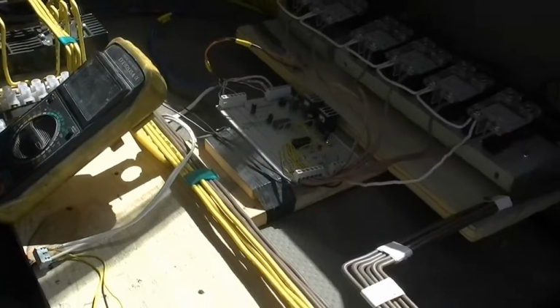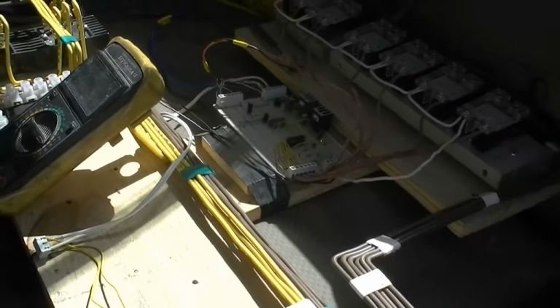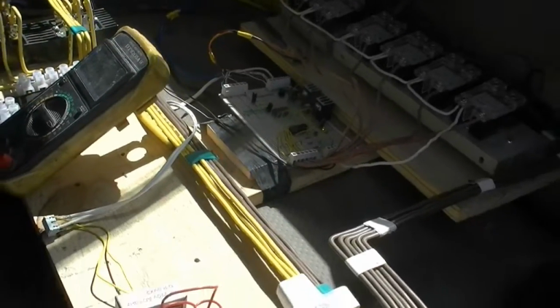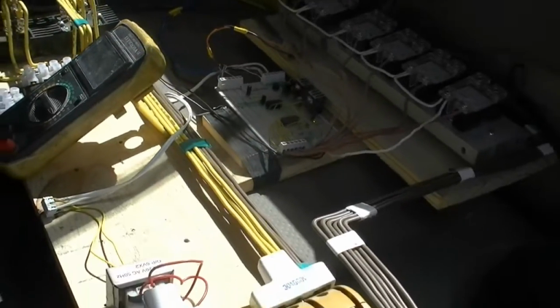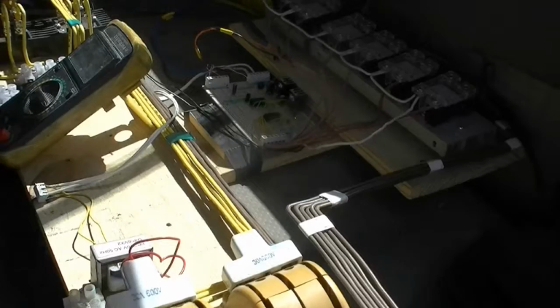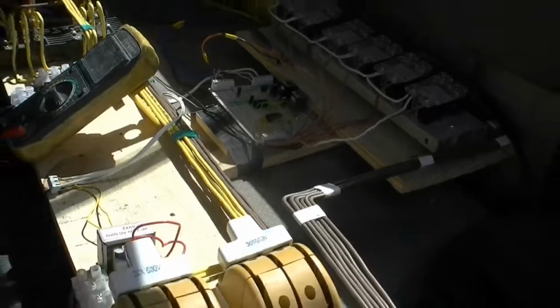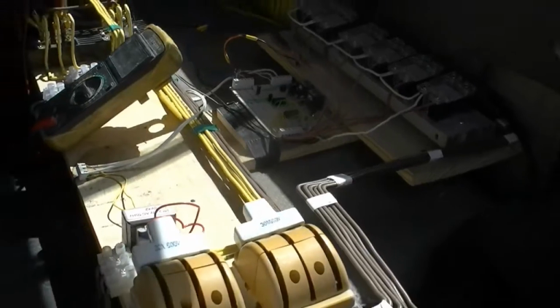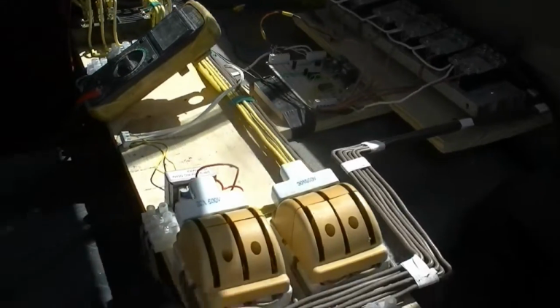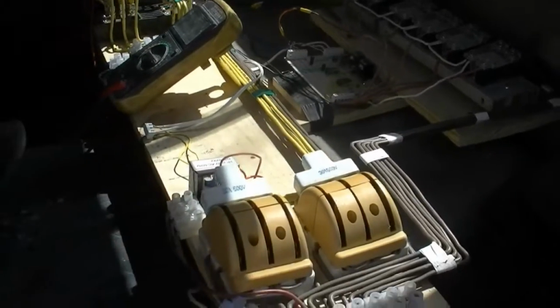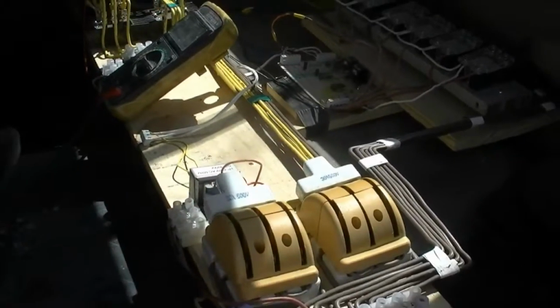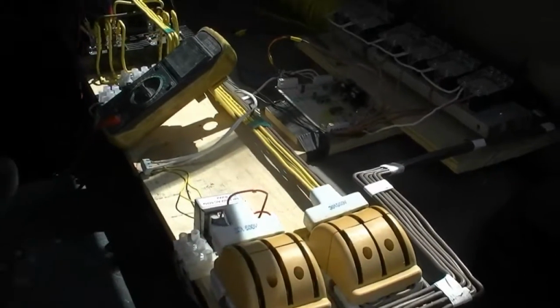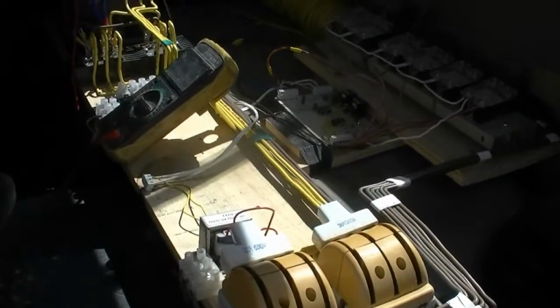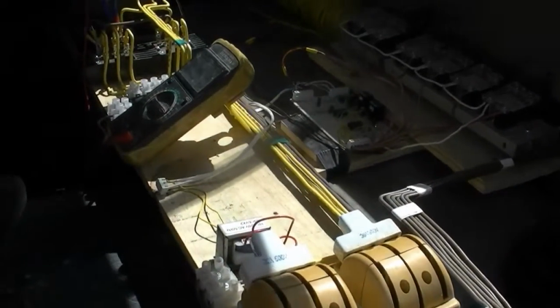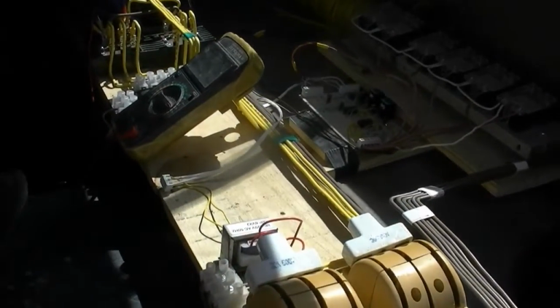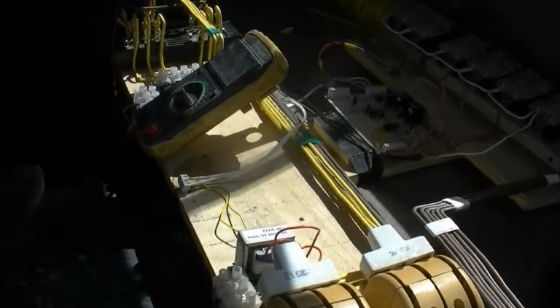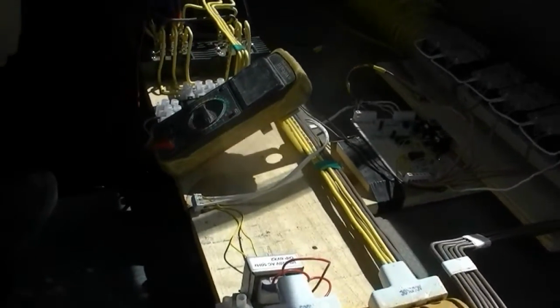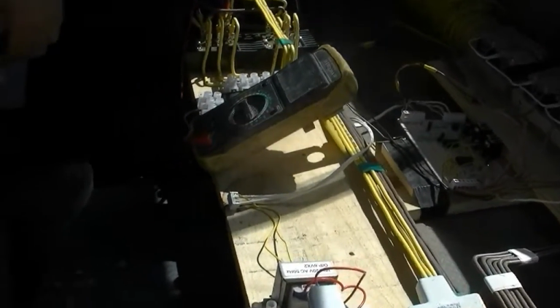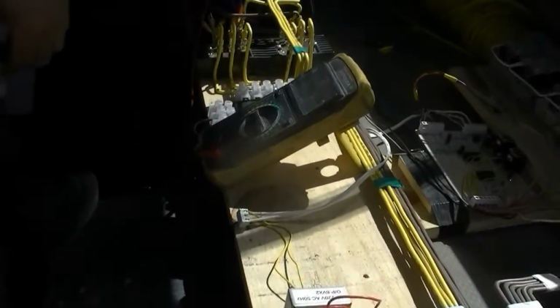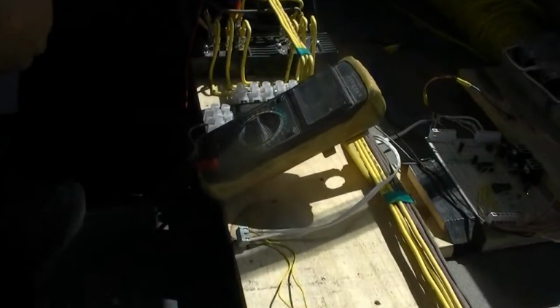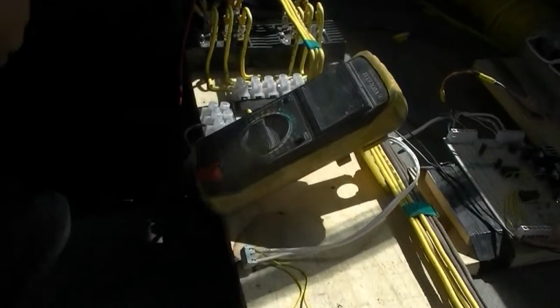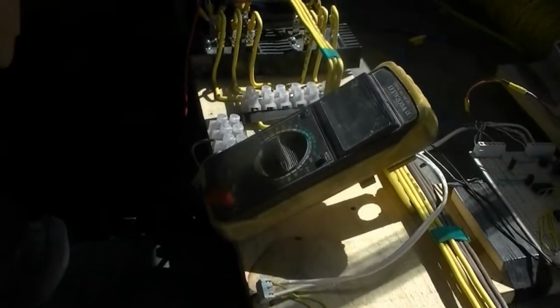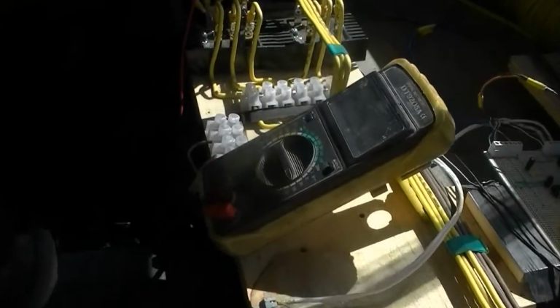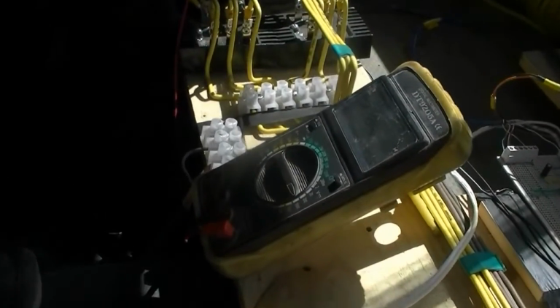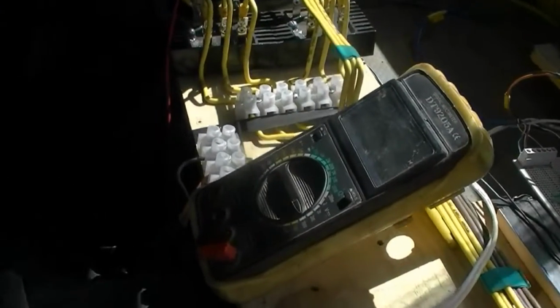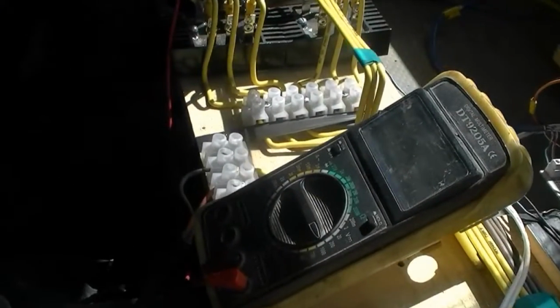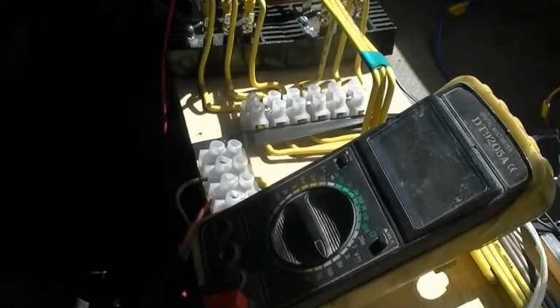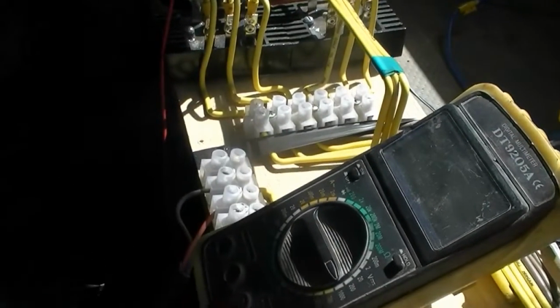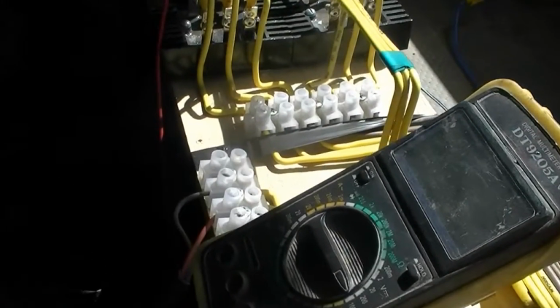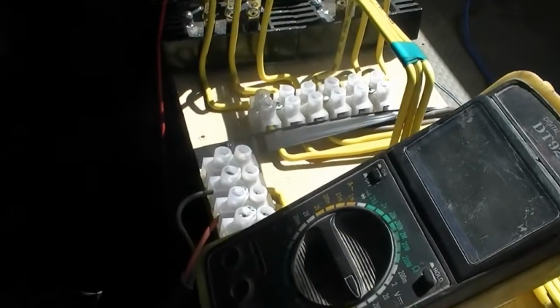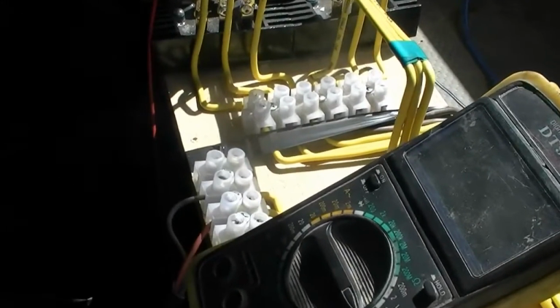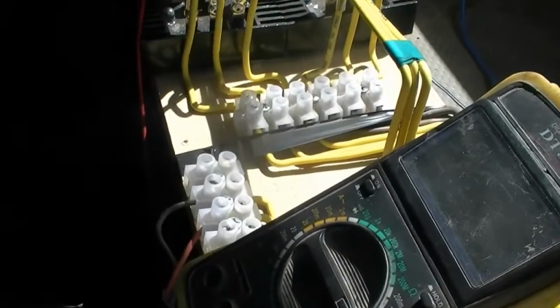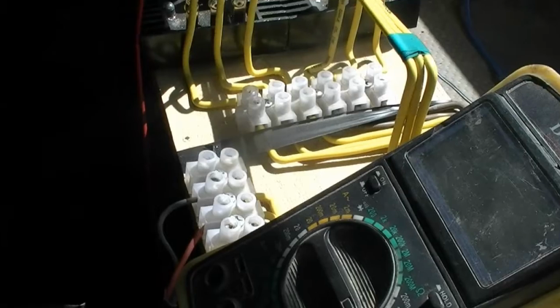At the moment we're just using a single phase water pump on the output. It's just a 500 watt water pump.